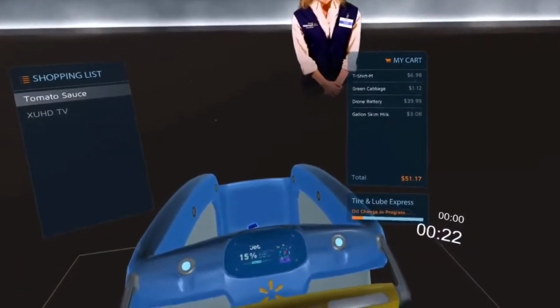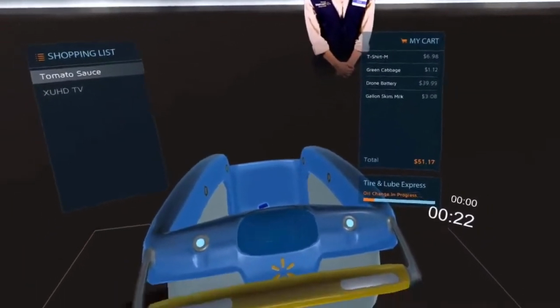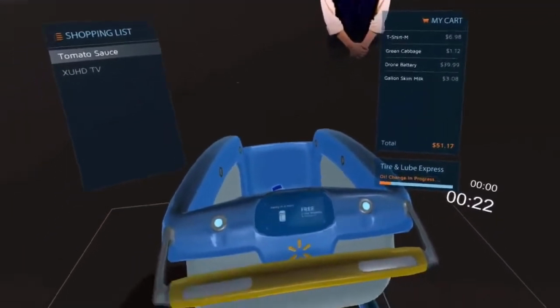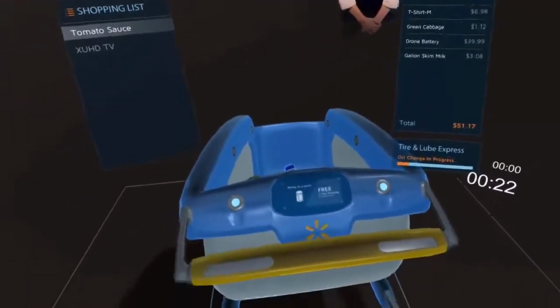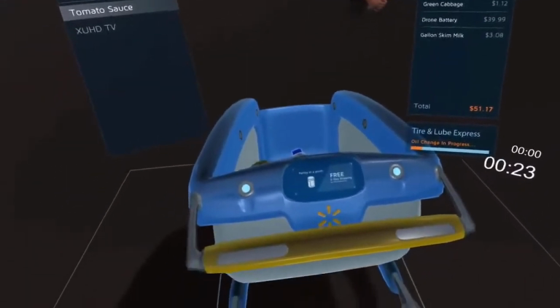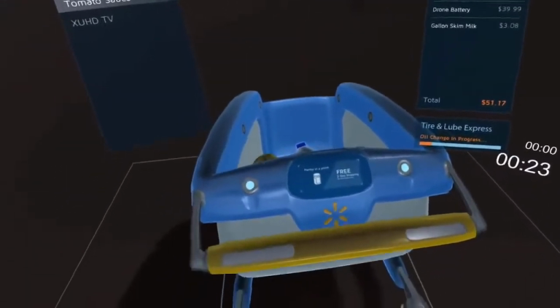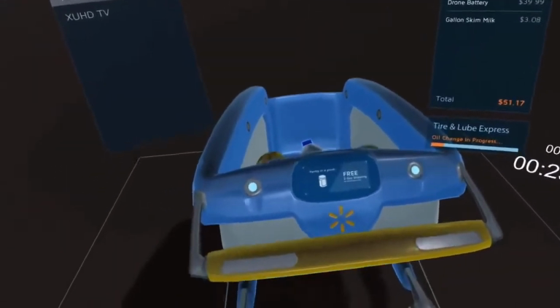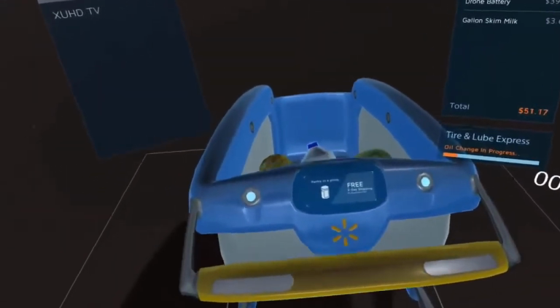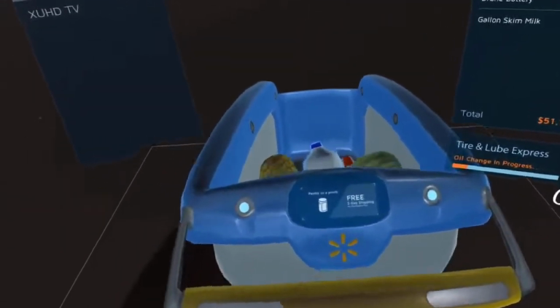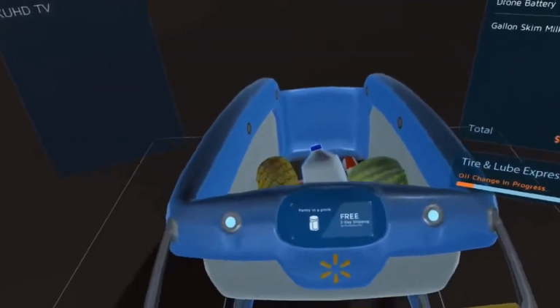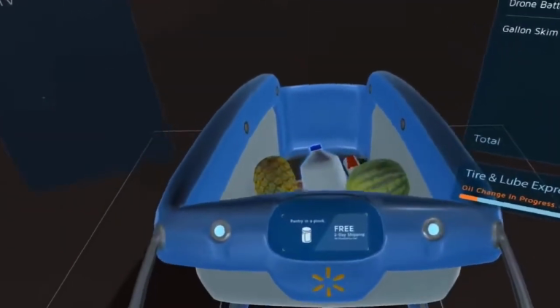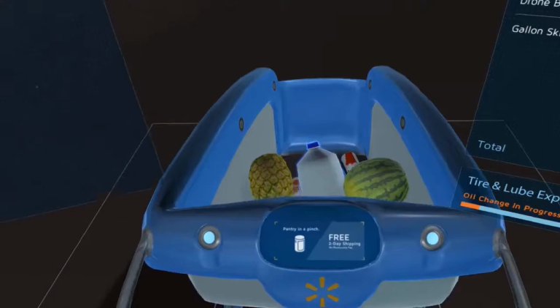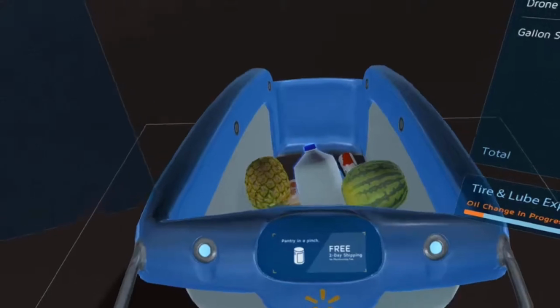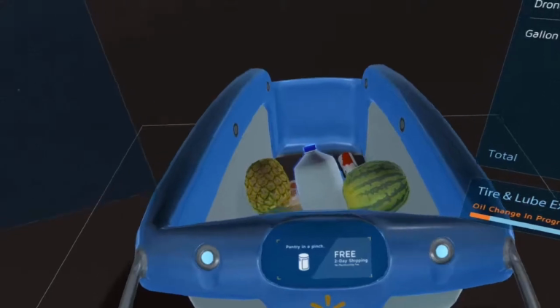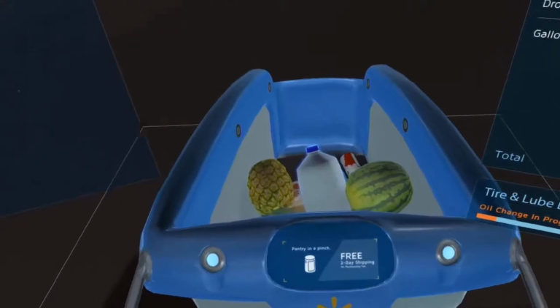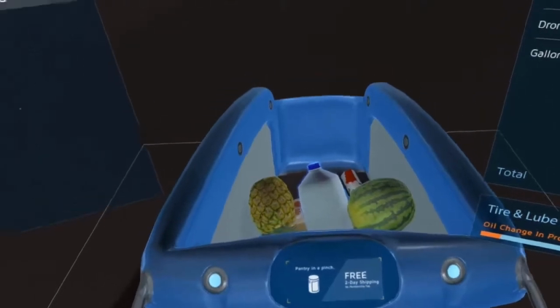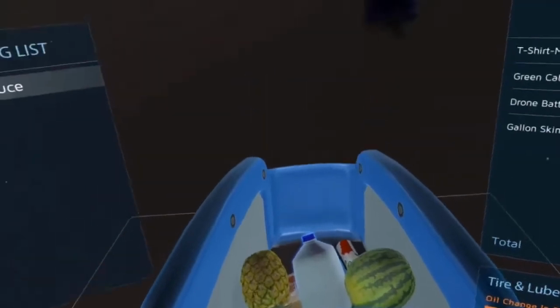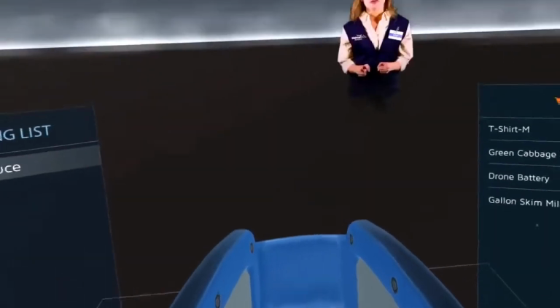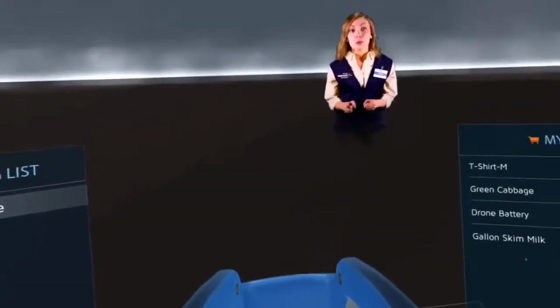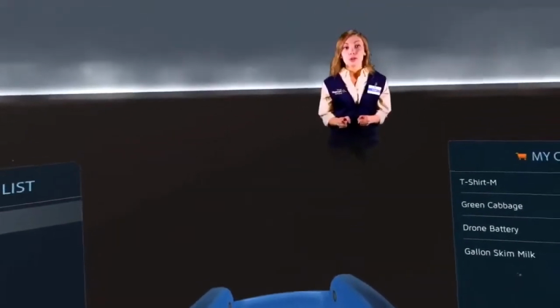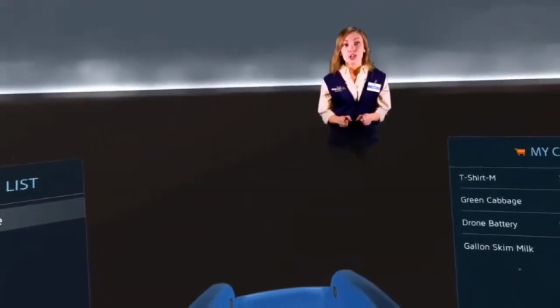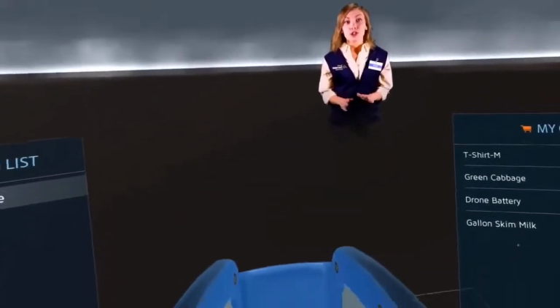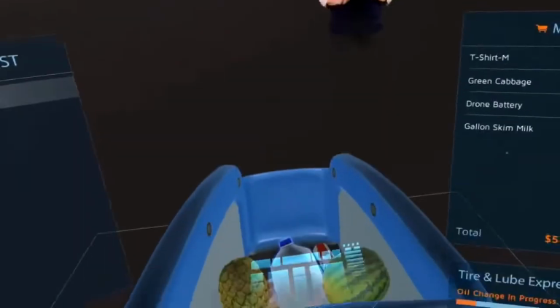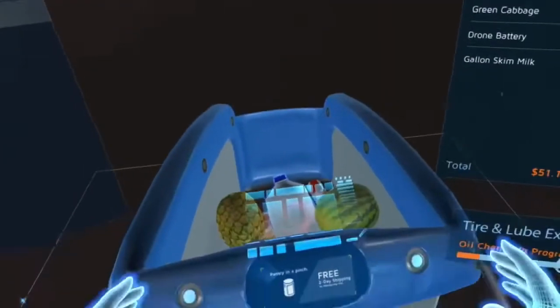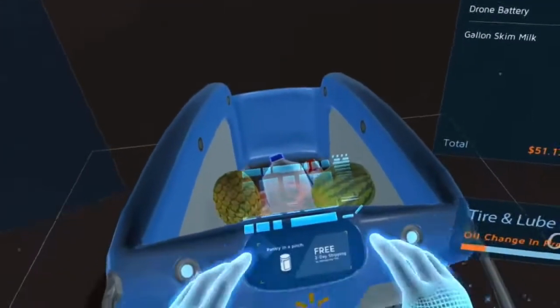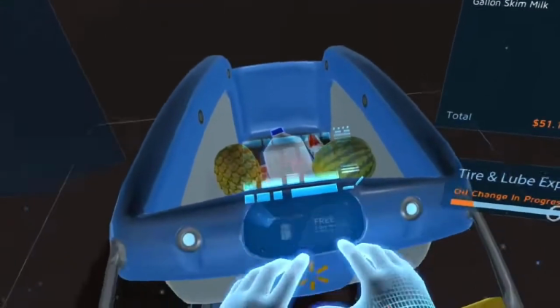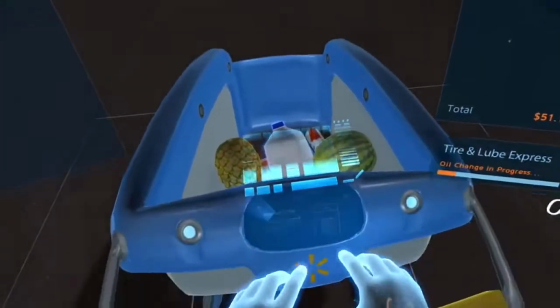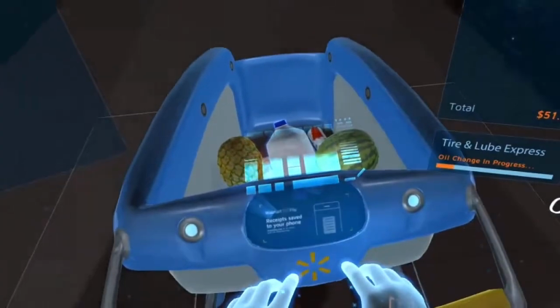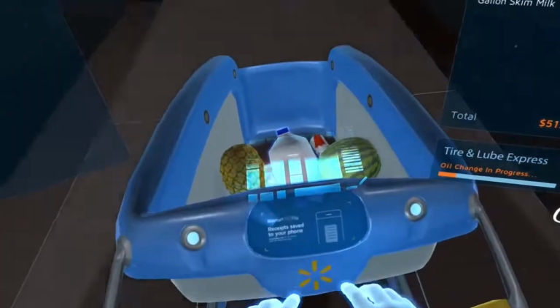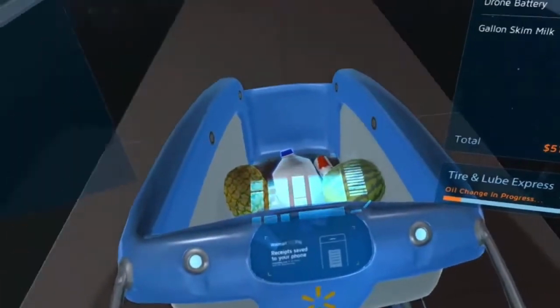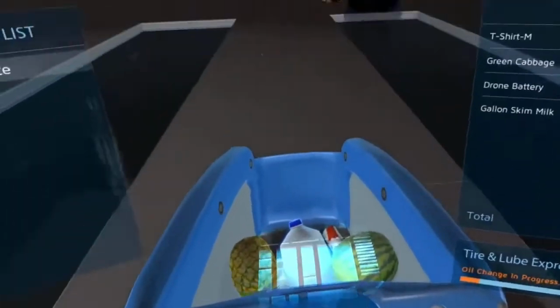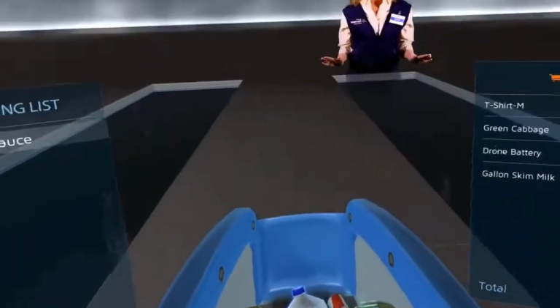I have your shopping list loaded up, and I'm tracking your oil change so I can let you know as soon as it's done.